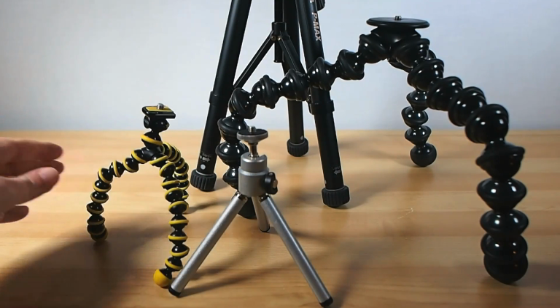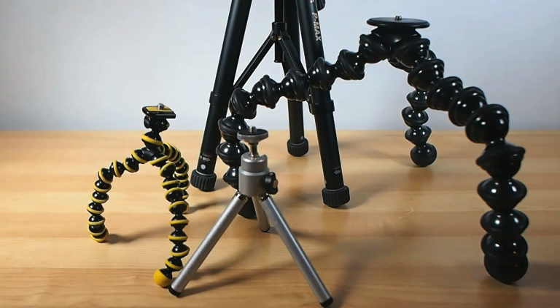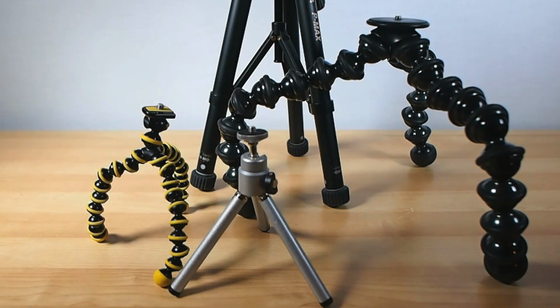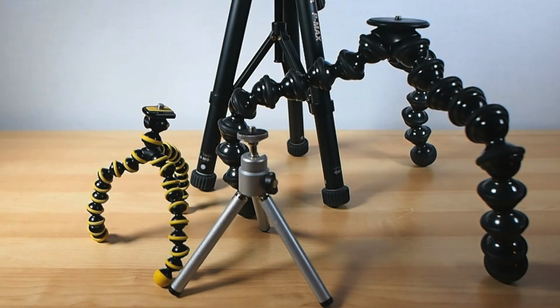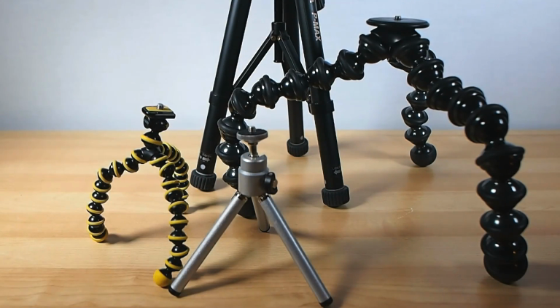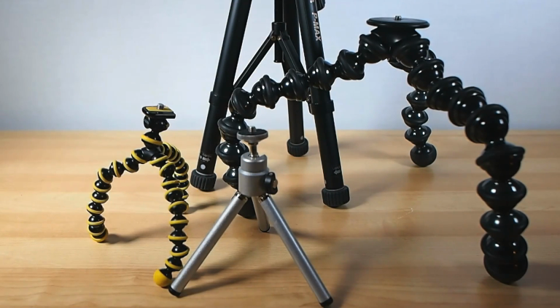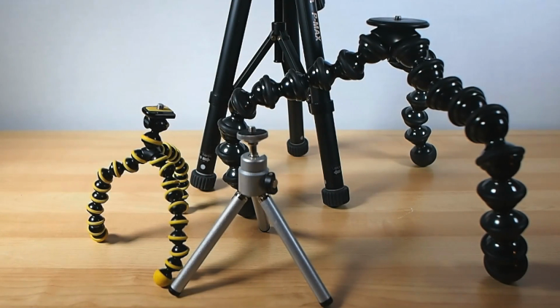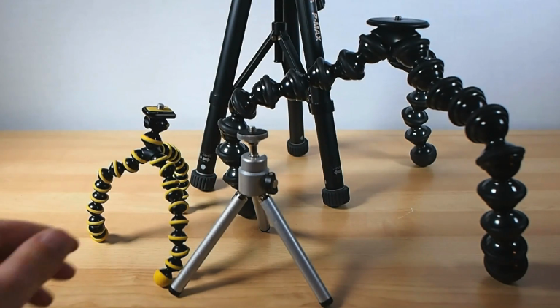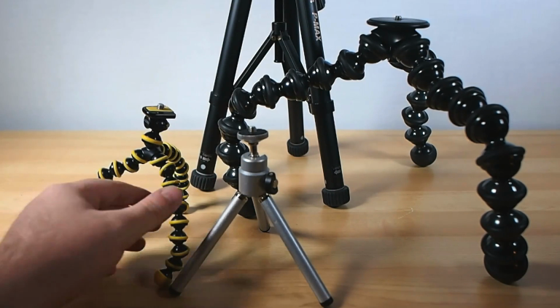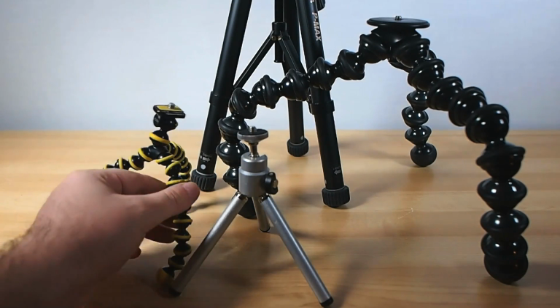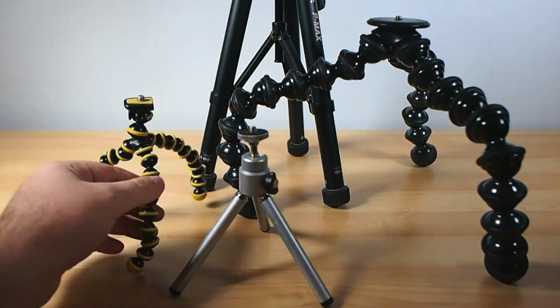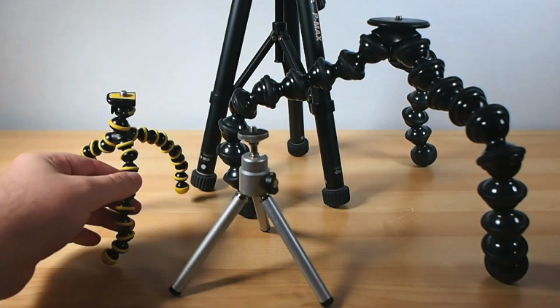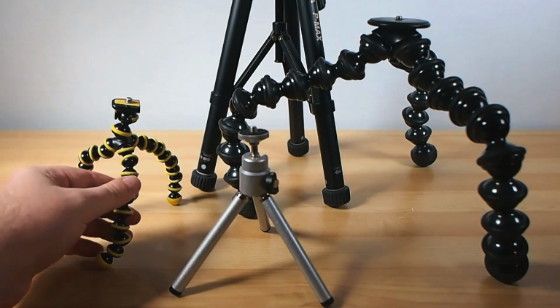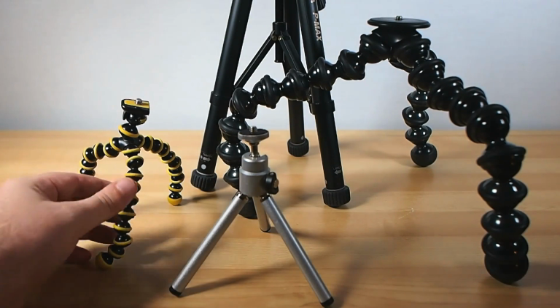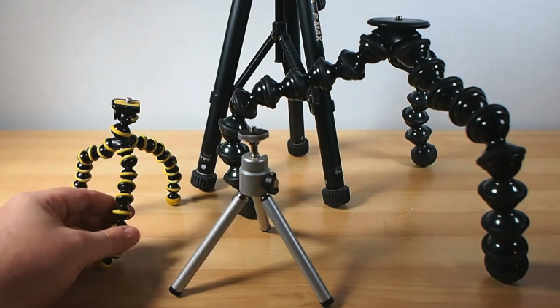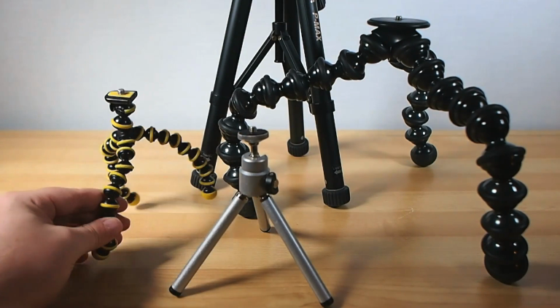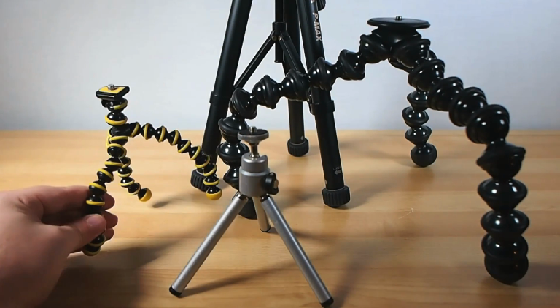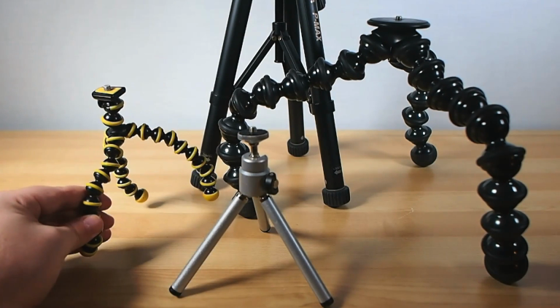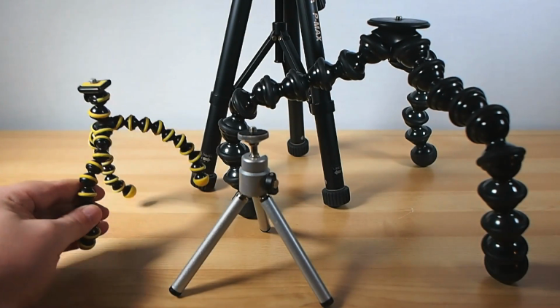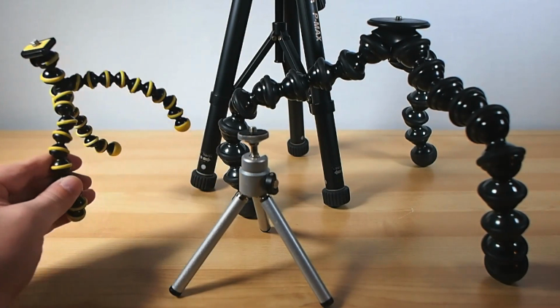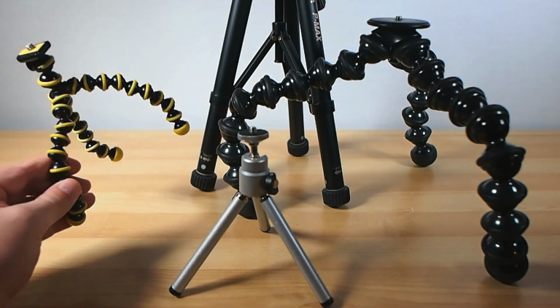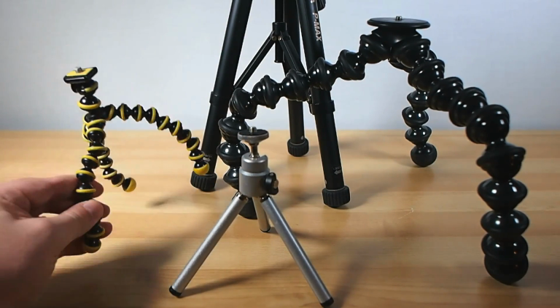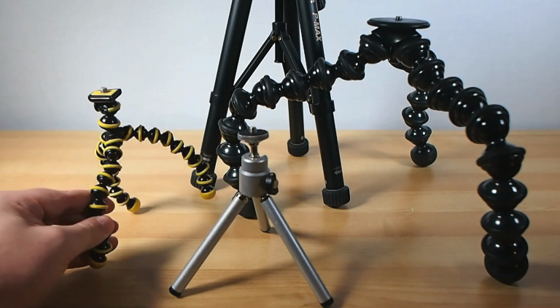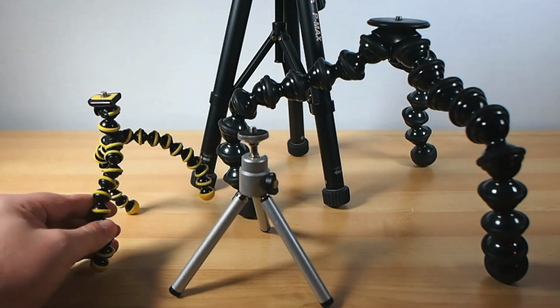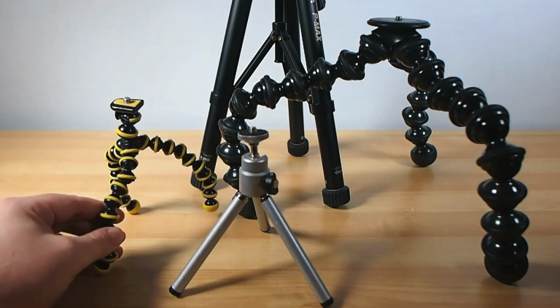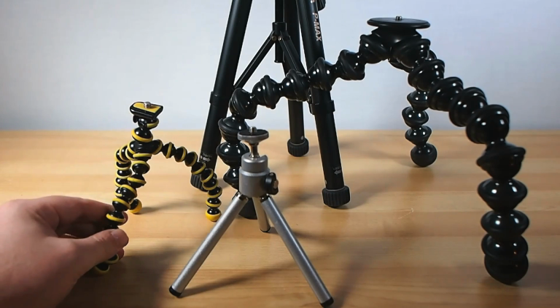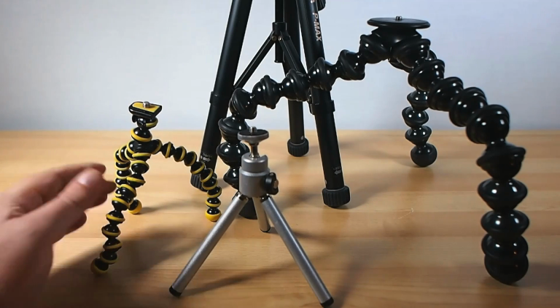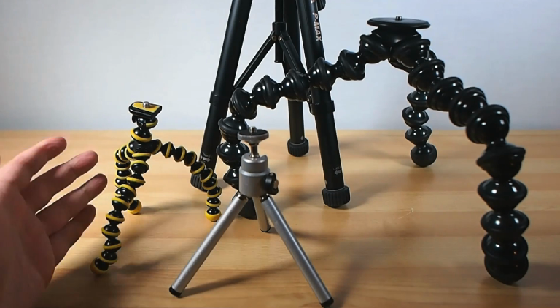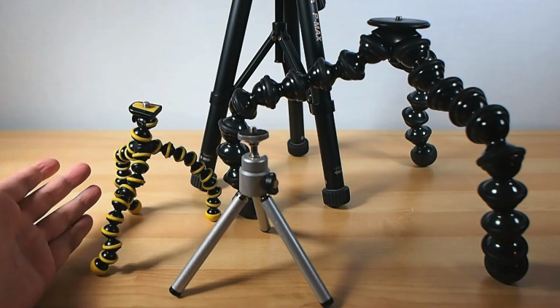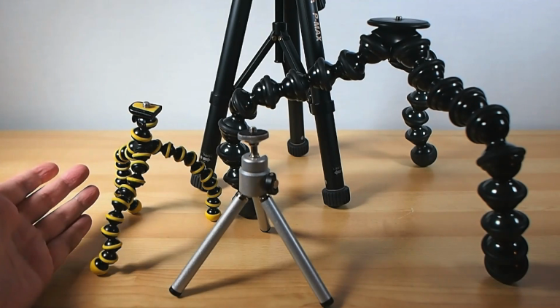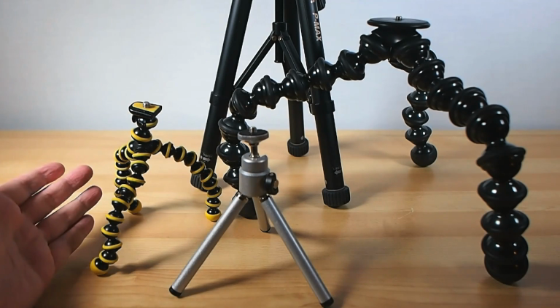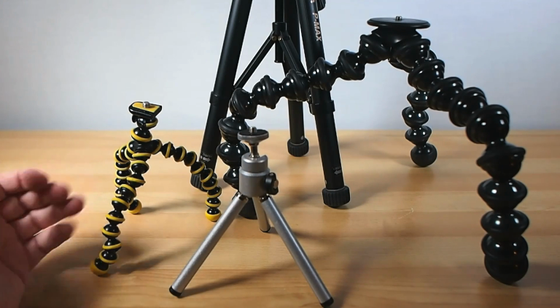You will be a bit more limited in your angles and general camera positioning this way, but at least it's cheap.